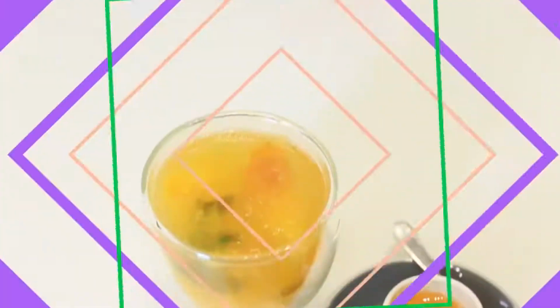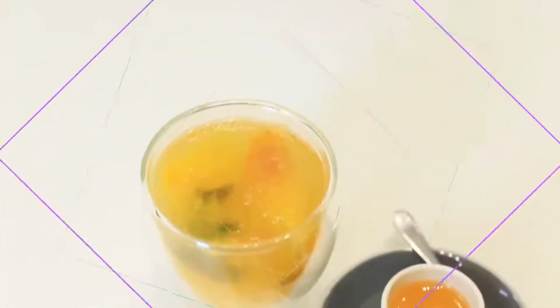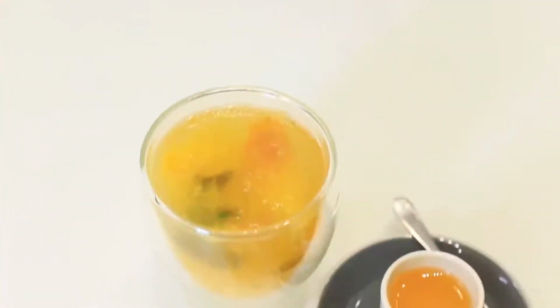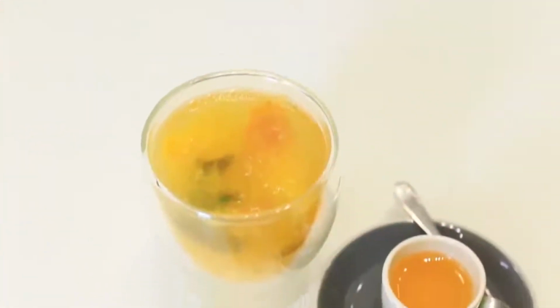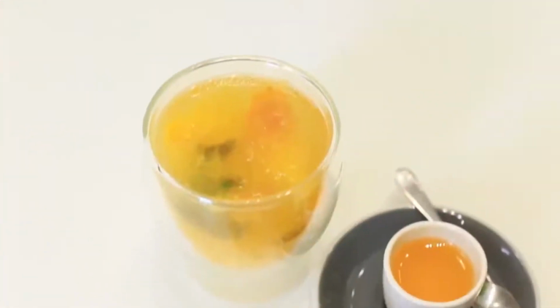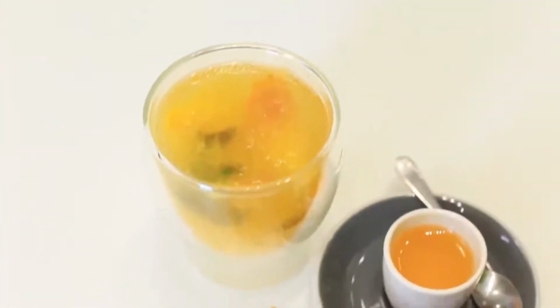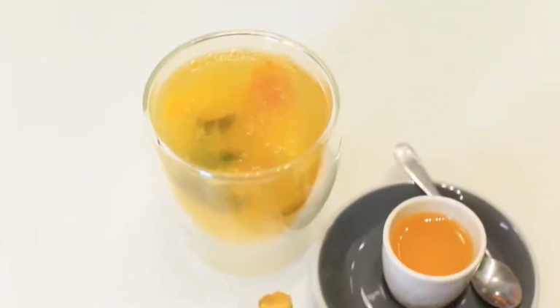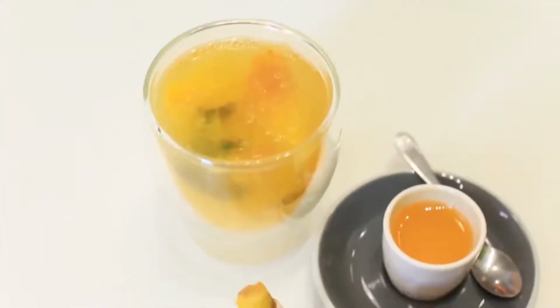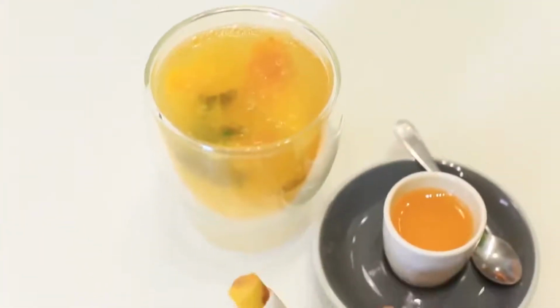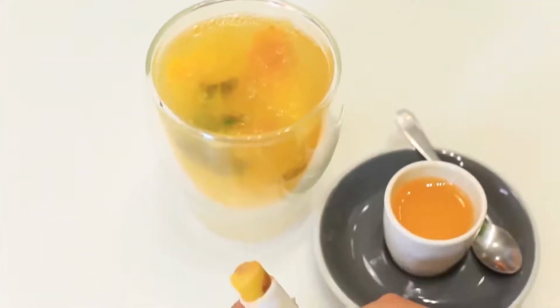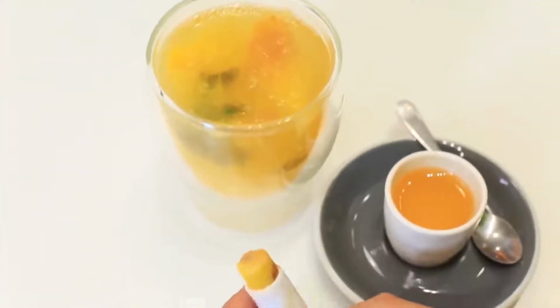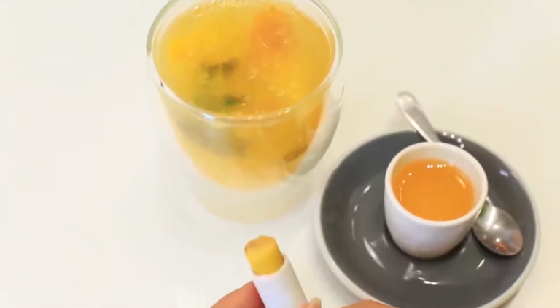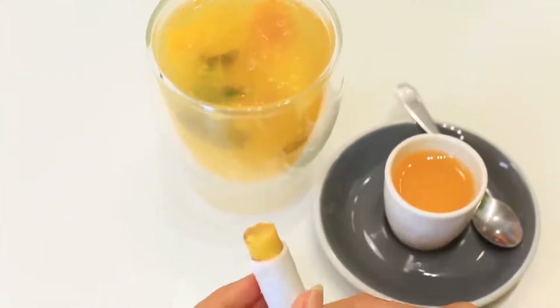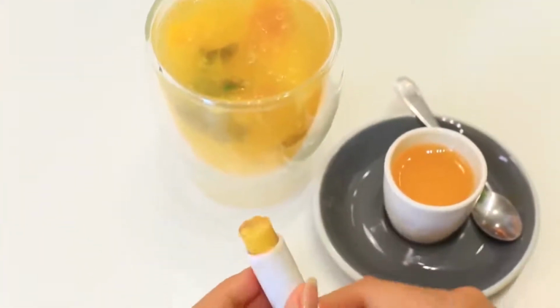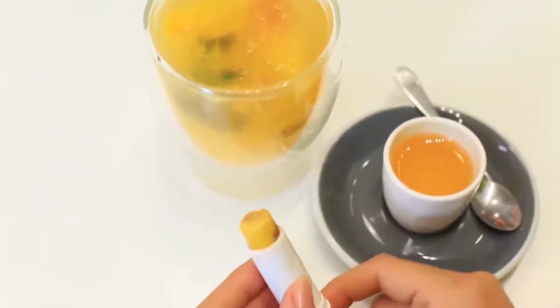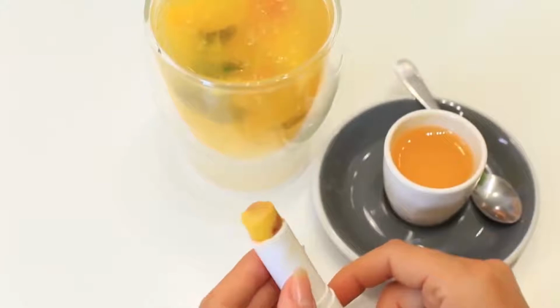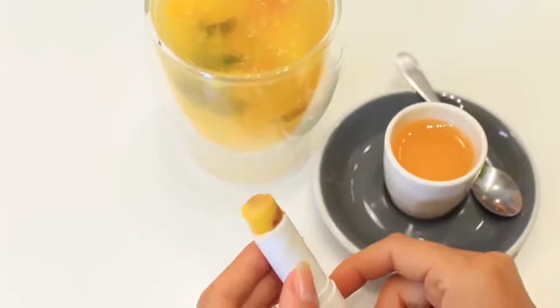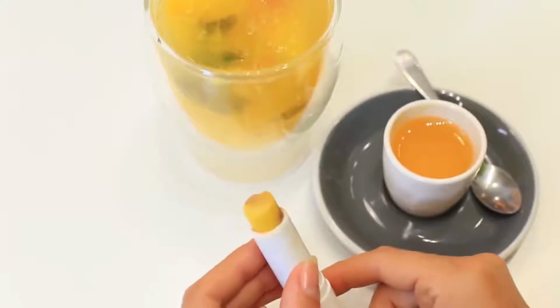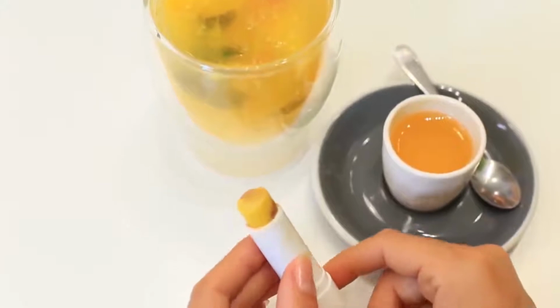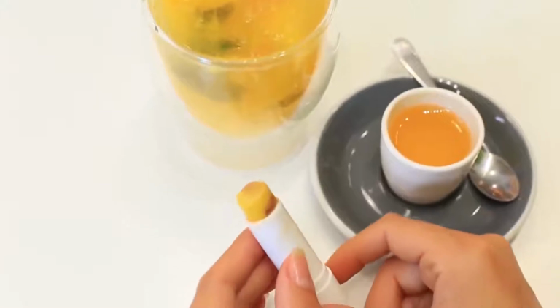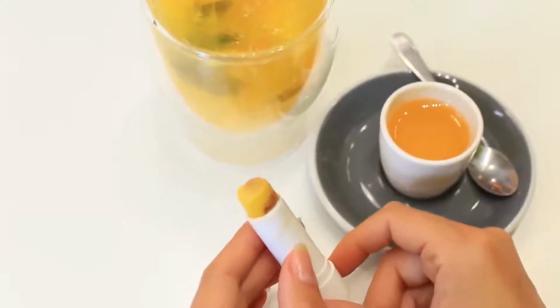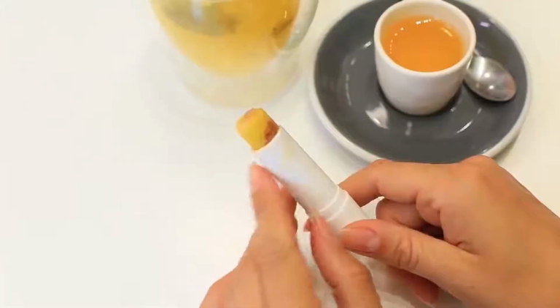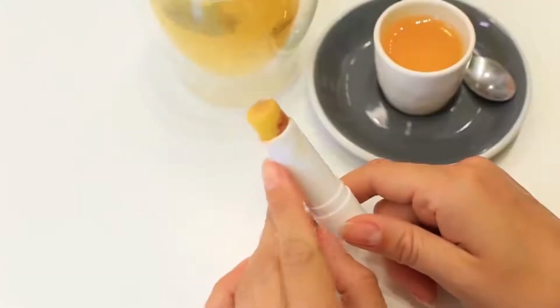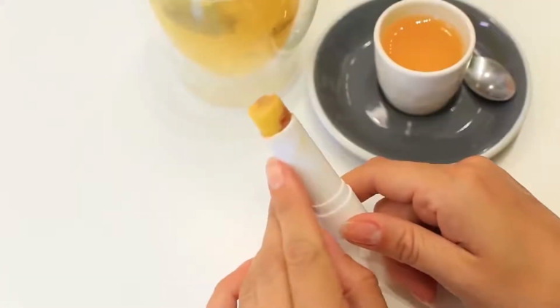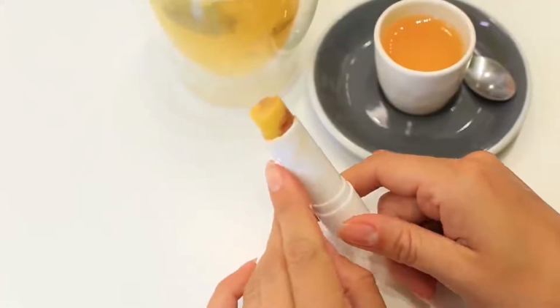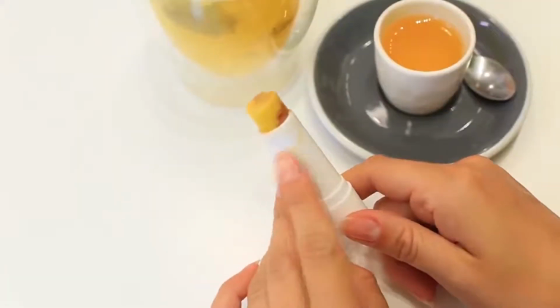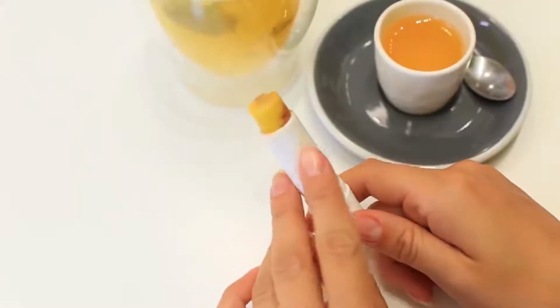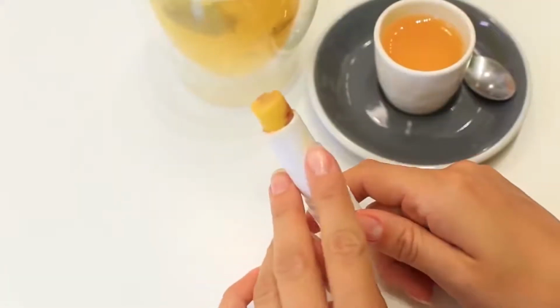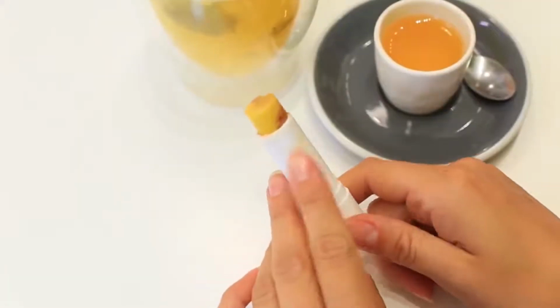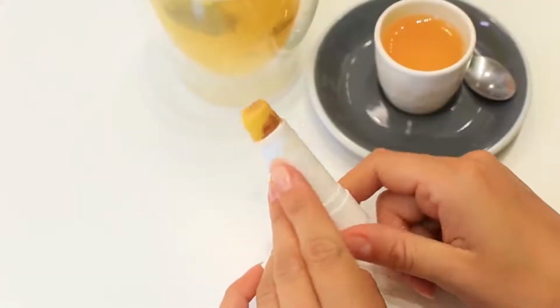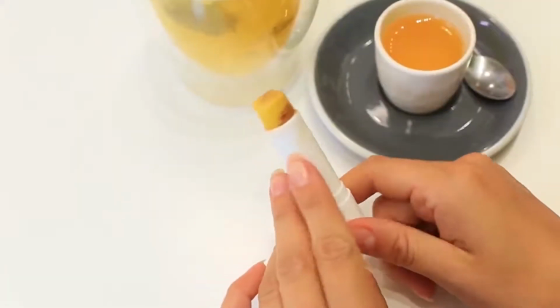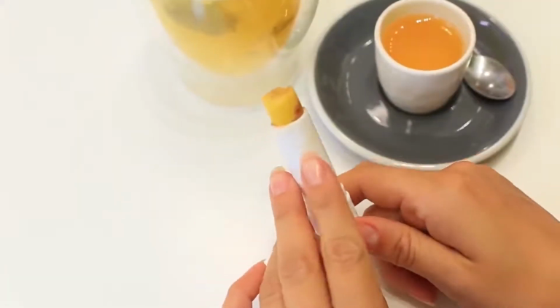Enjoy the glowing lip balm with a Skittles flavor. I like toffee so much — now I've got delicious lip balm tasting of my favorite candy.